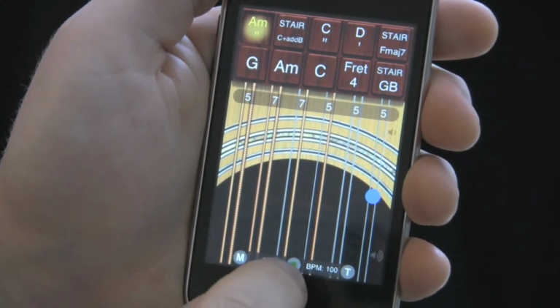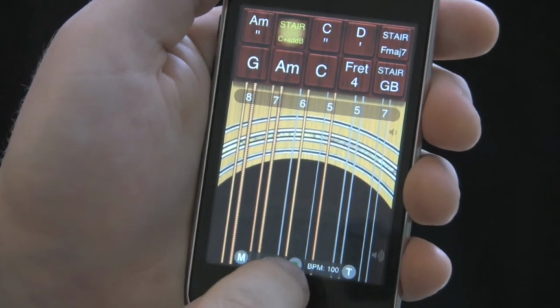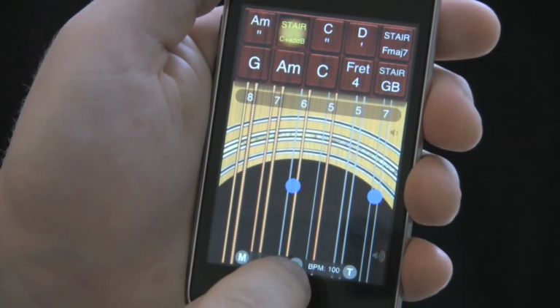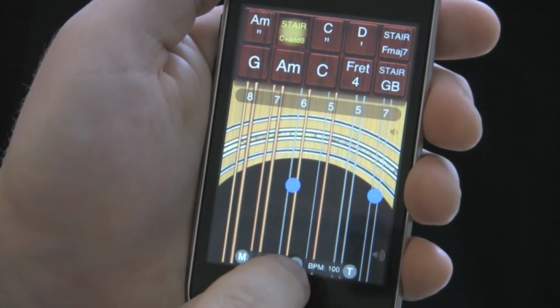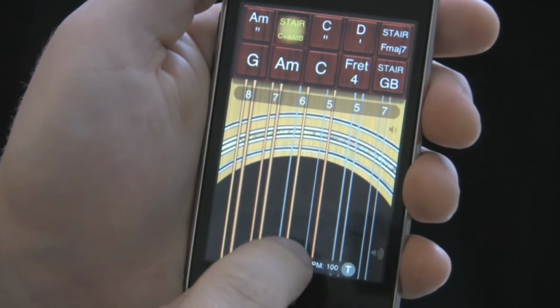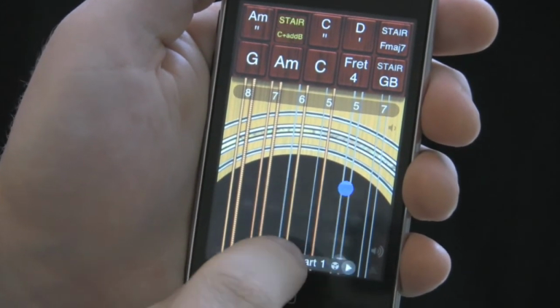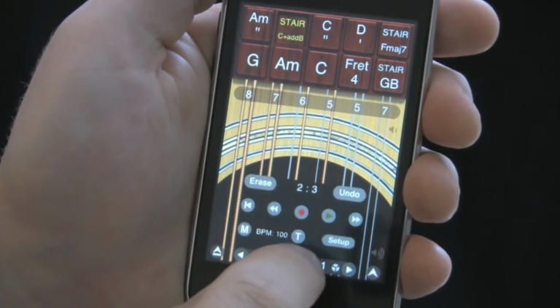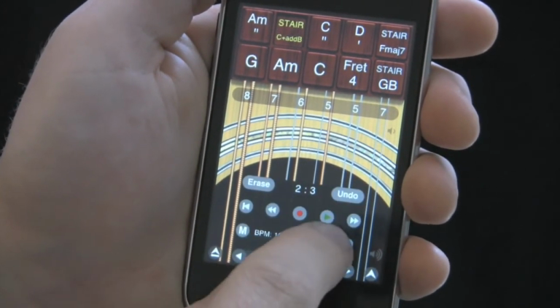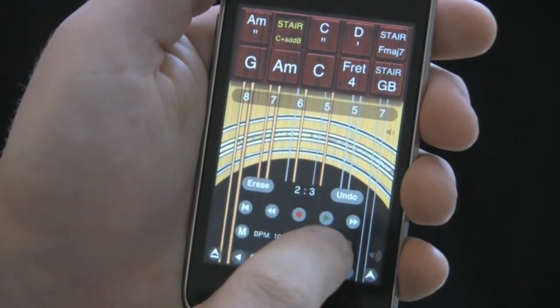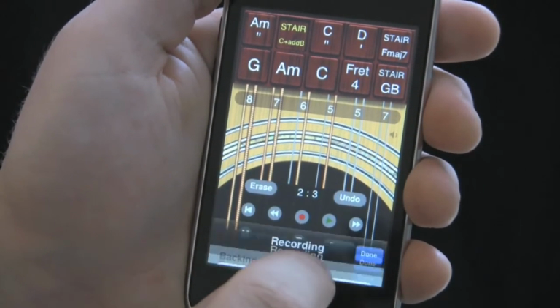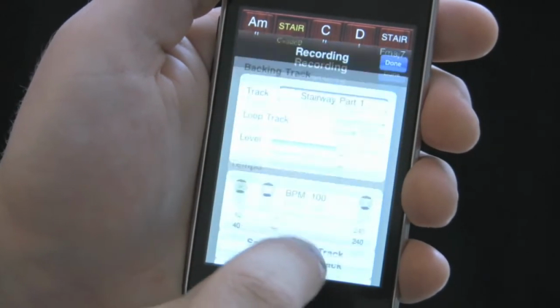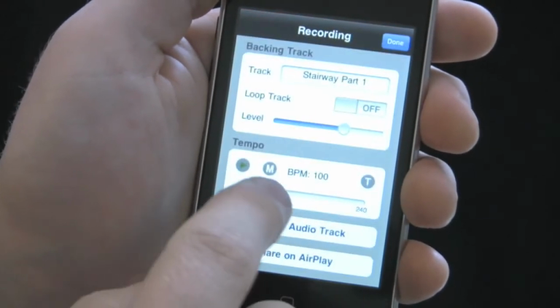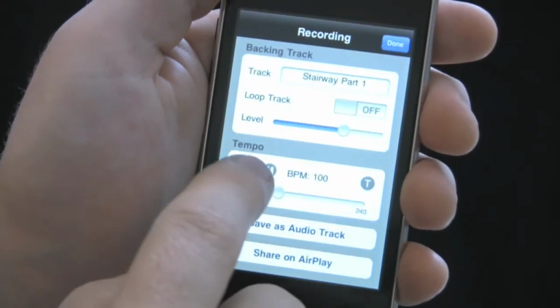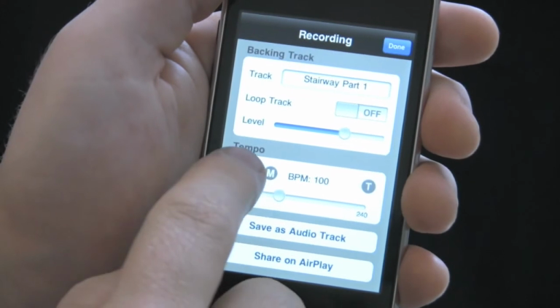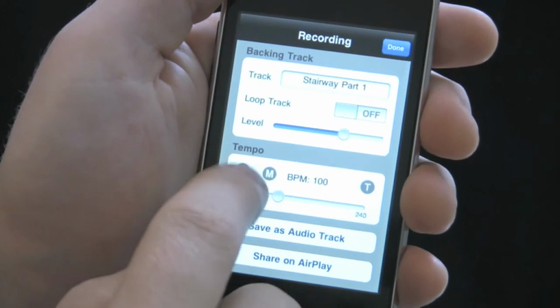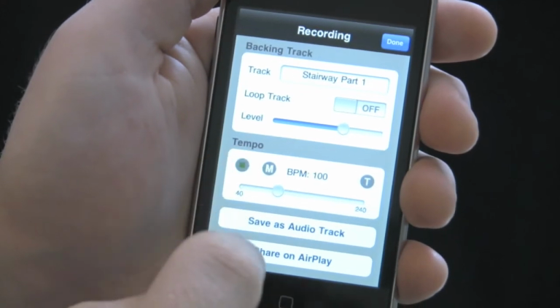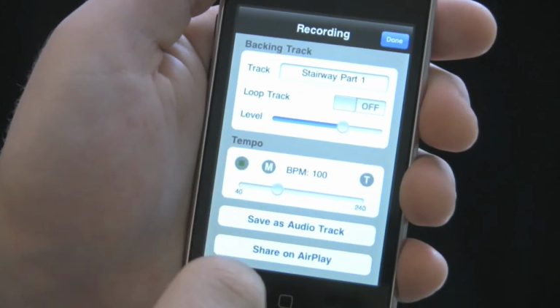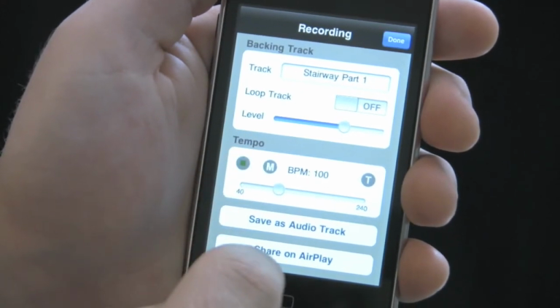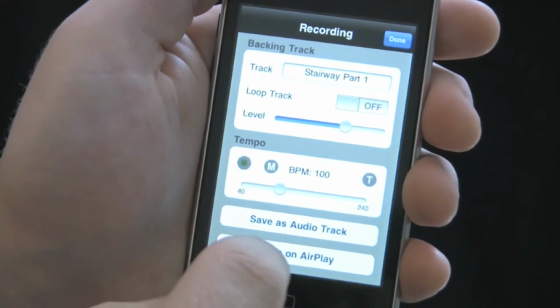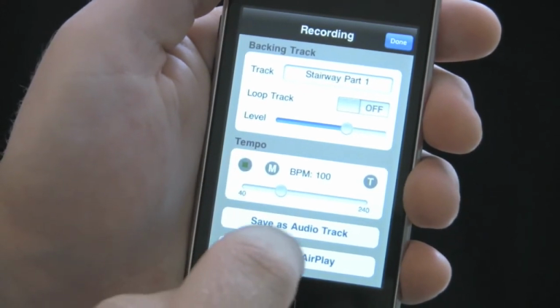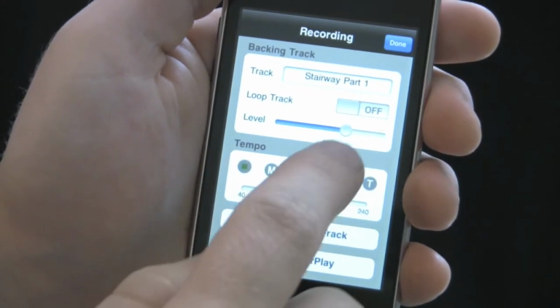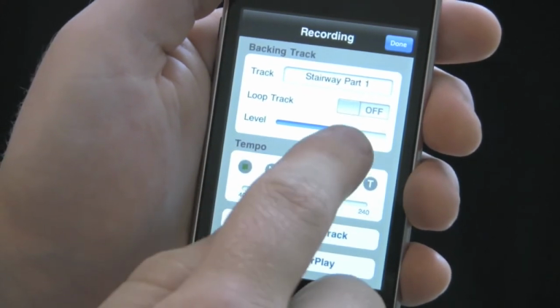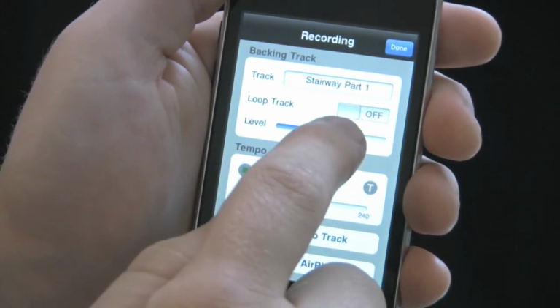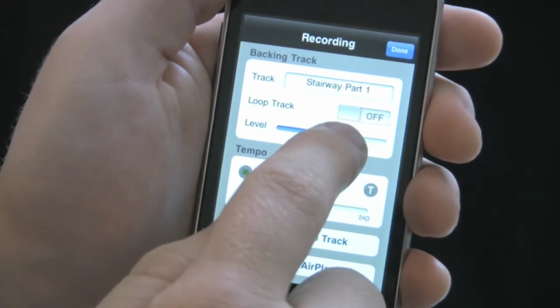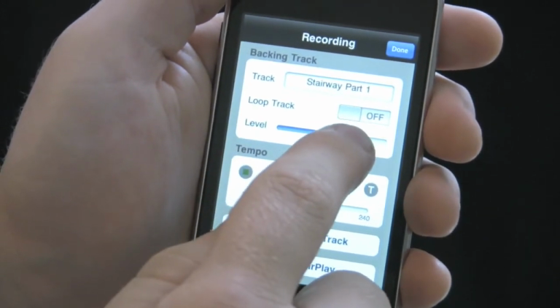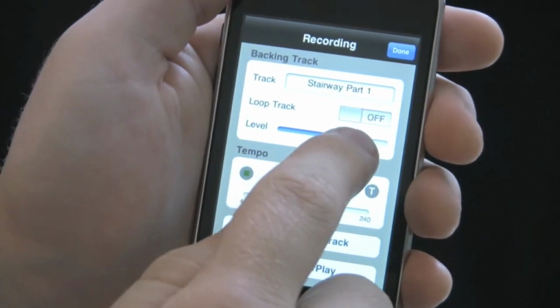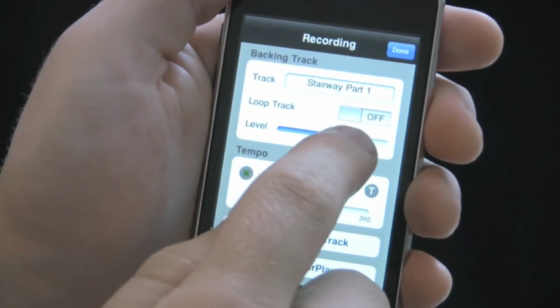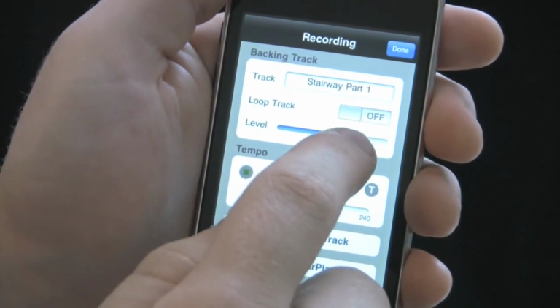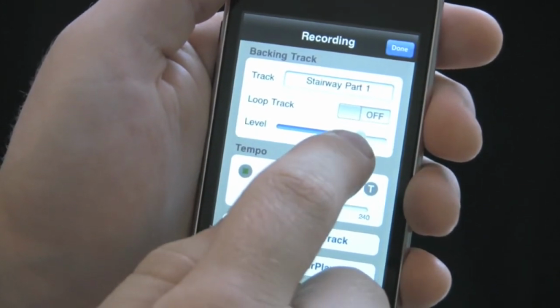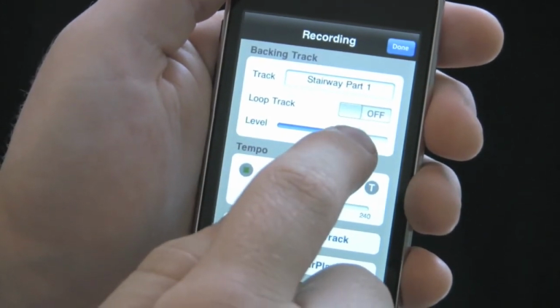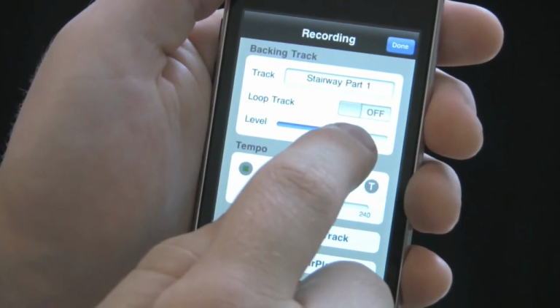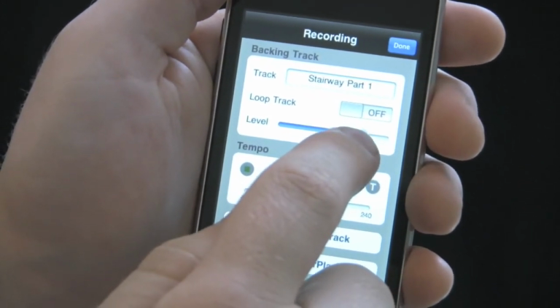If I go to setup, I can play that back and then mix in the backing track, making the track as loud or as soft as I want.